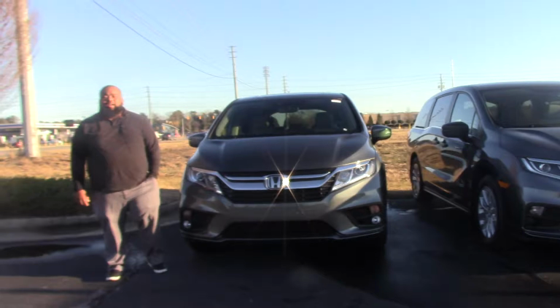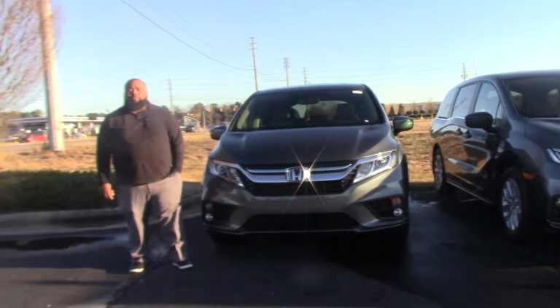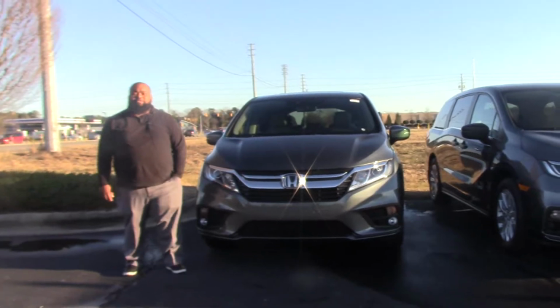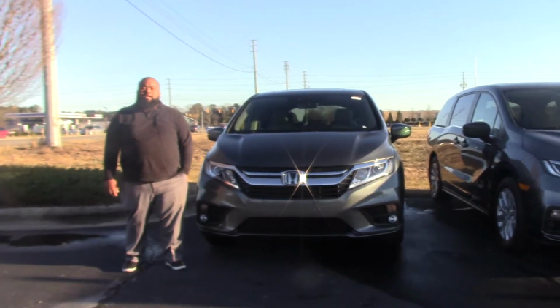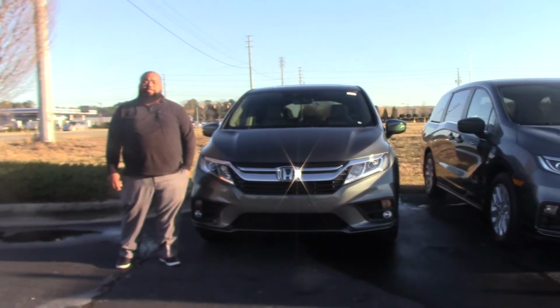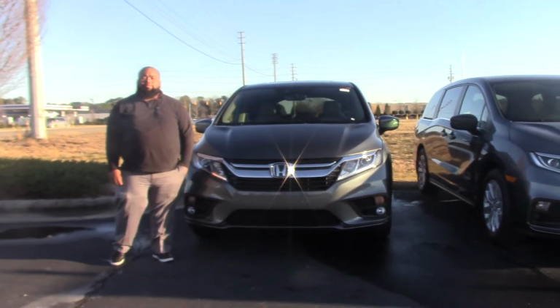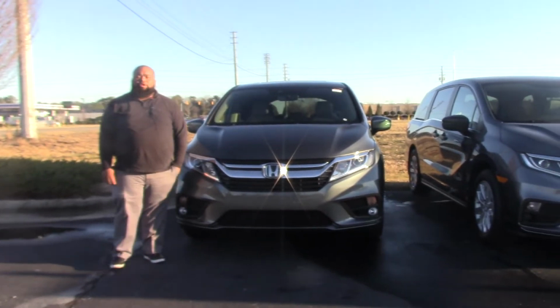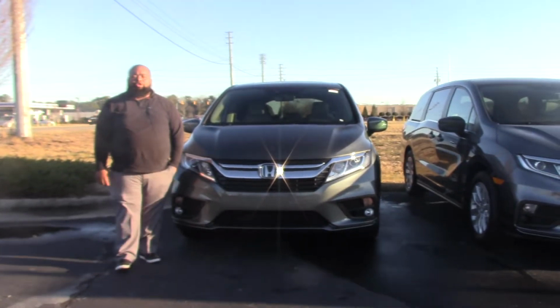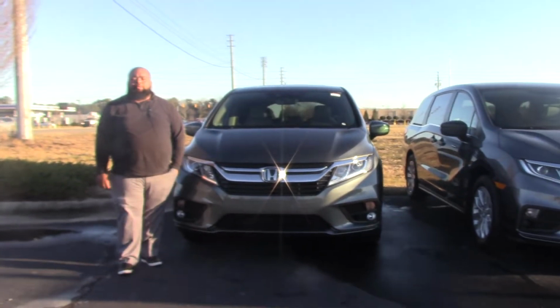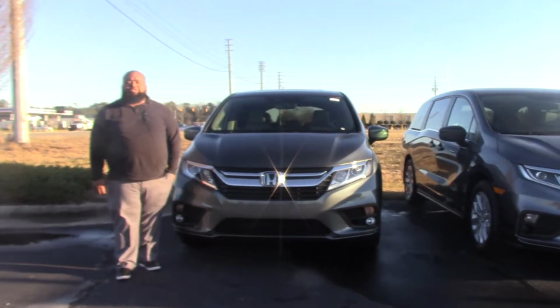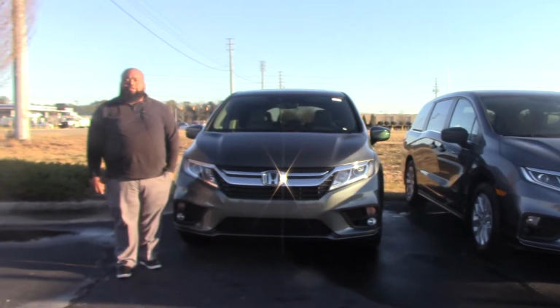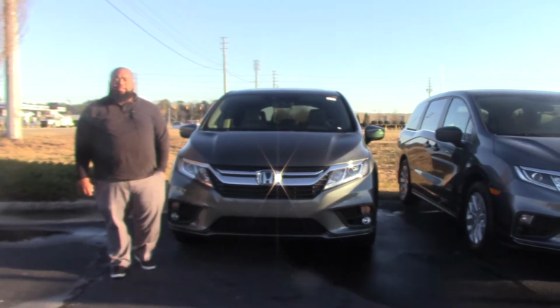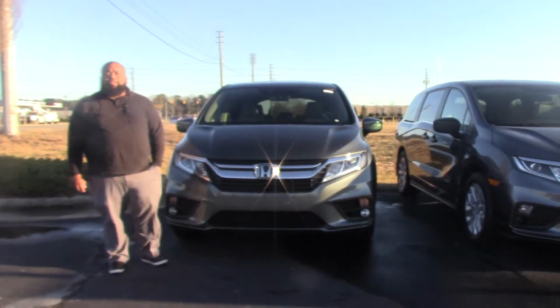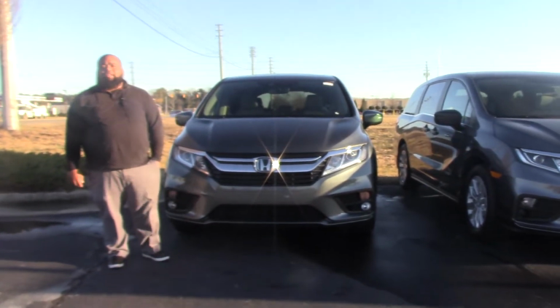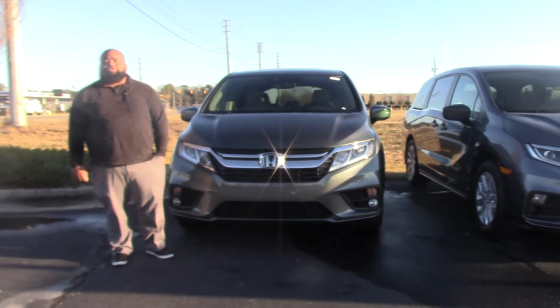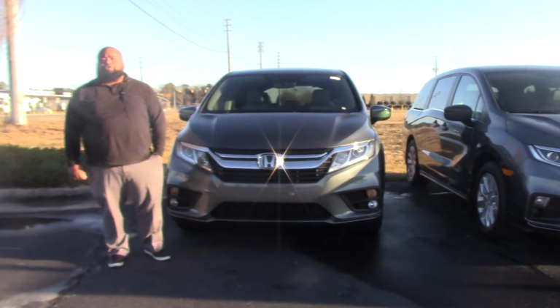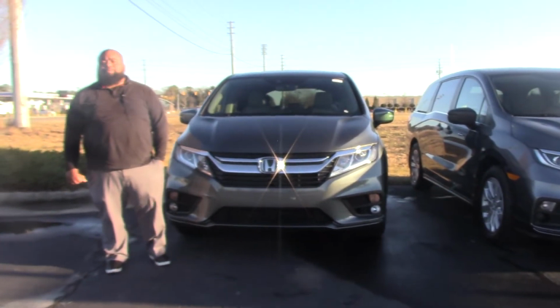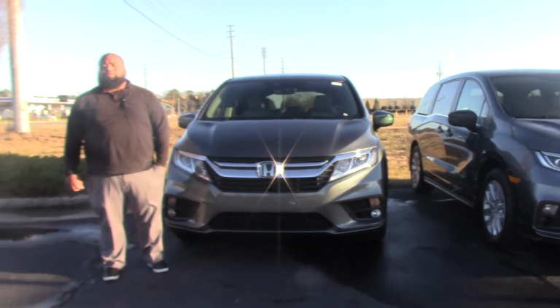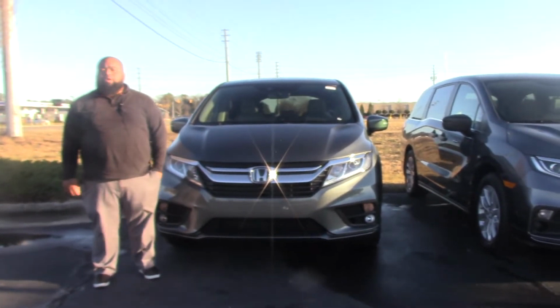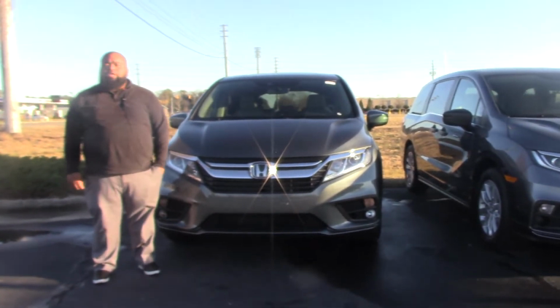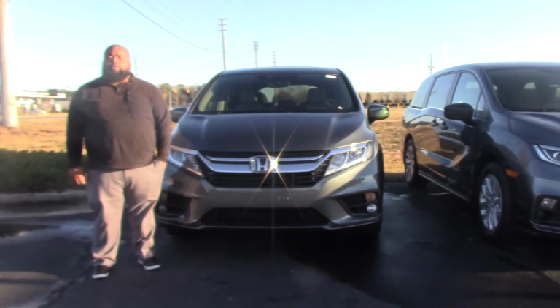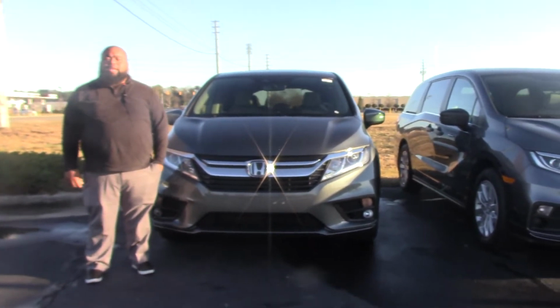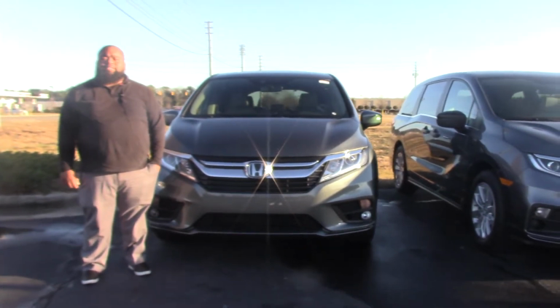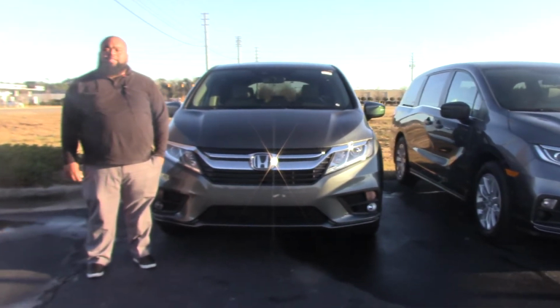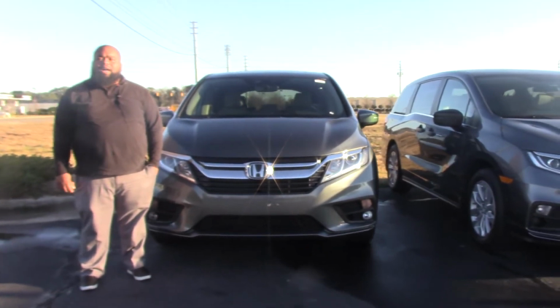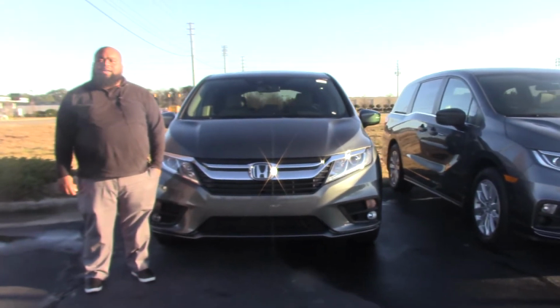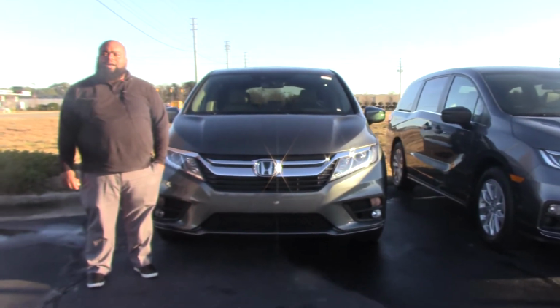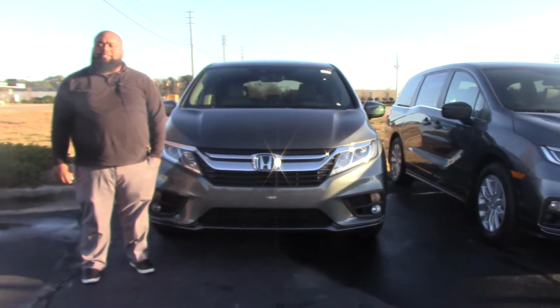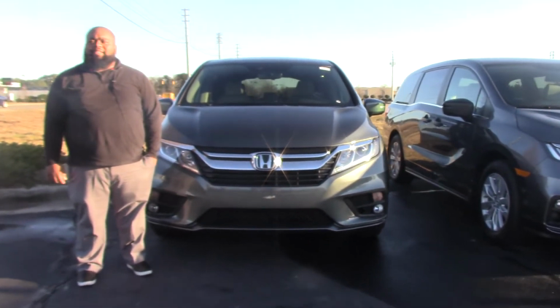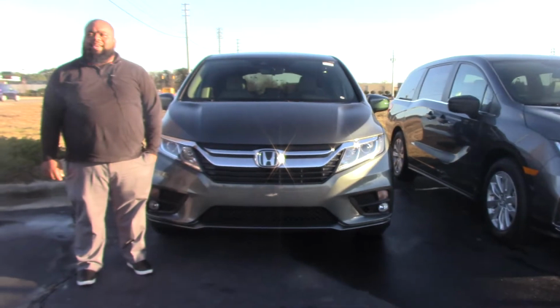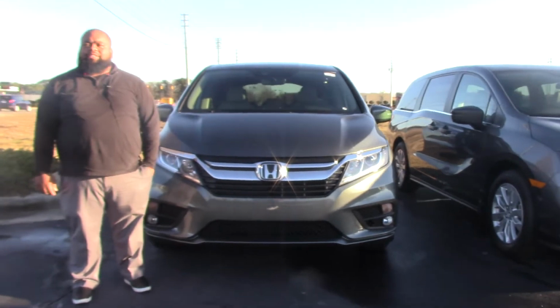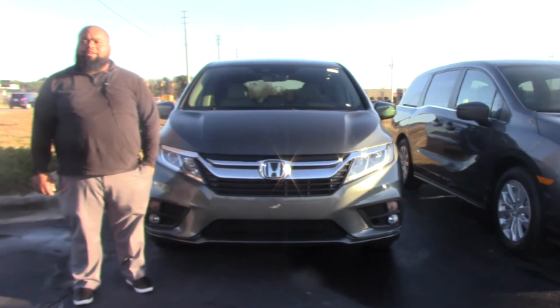Hey folks, Donna McCabe here at Hubert Vestor Honda. Today I'd like to show you this beautiful 2018 Honda Odyssey EXL.